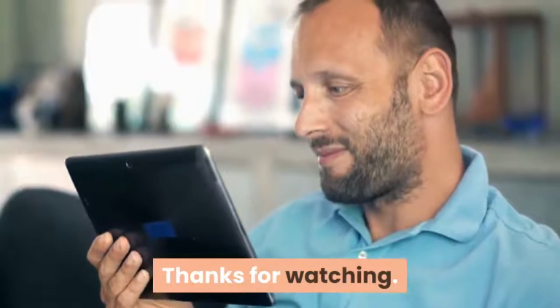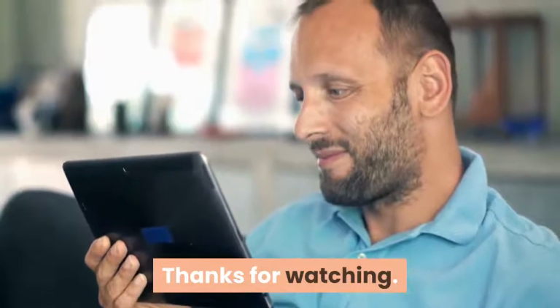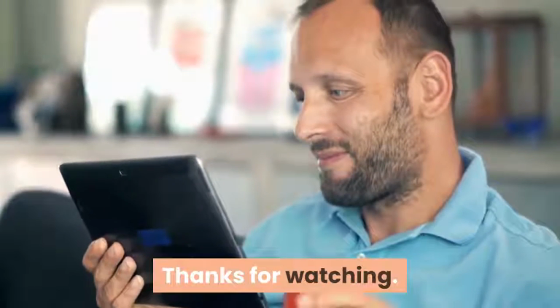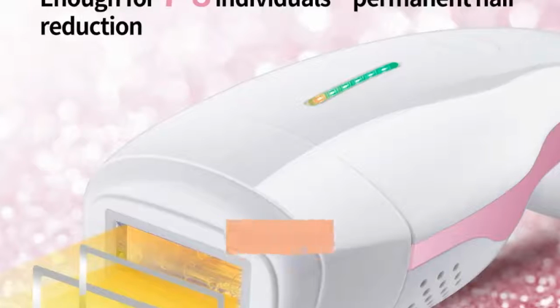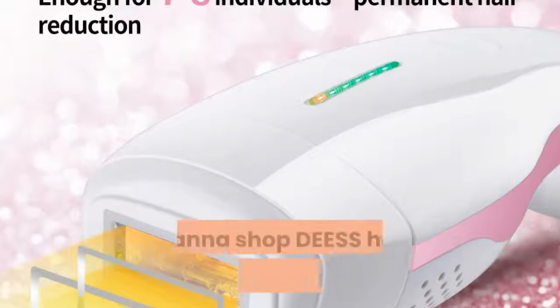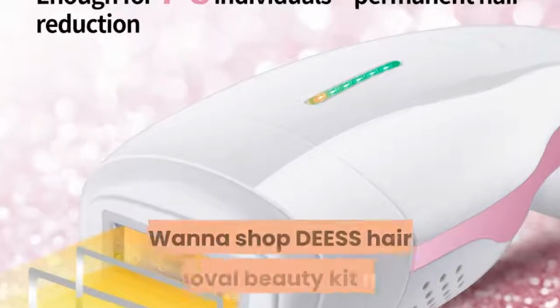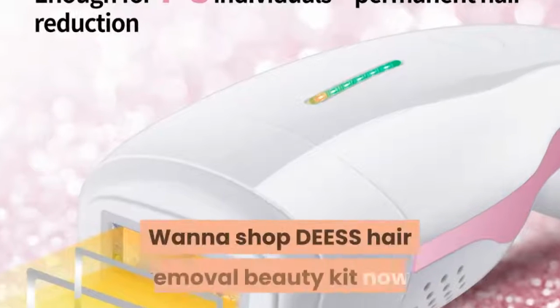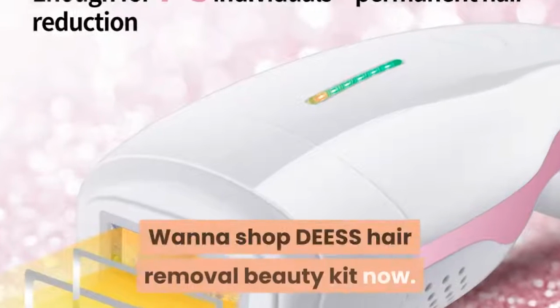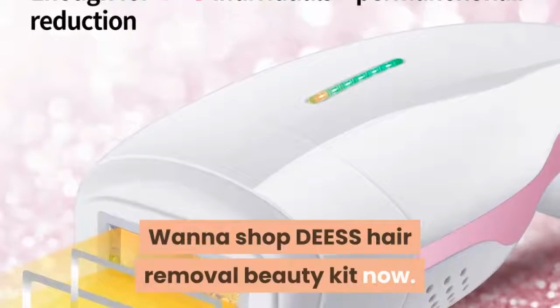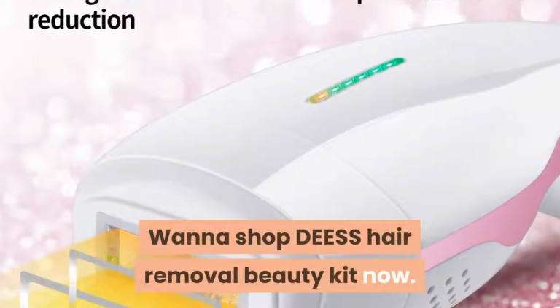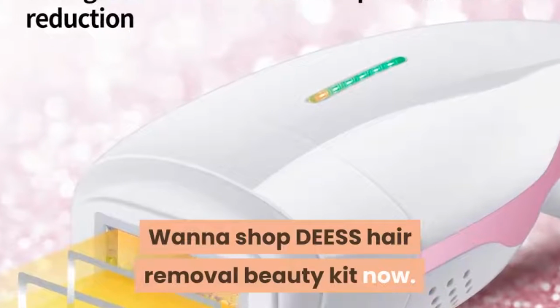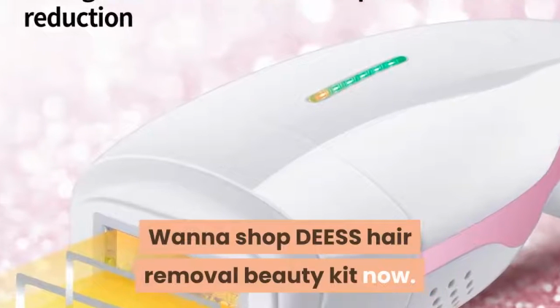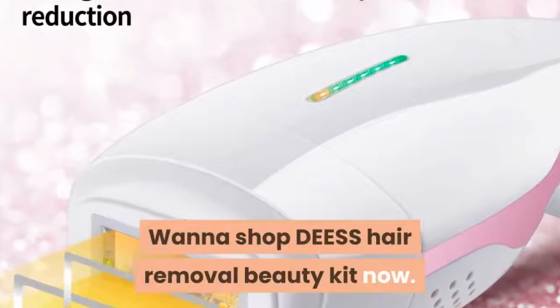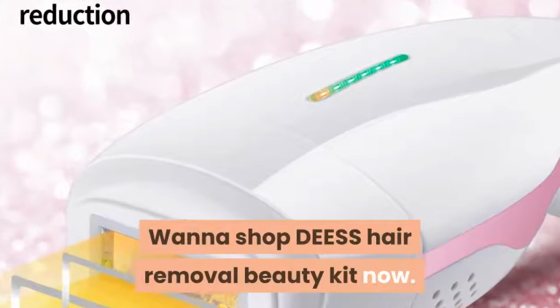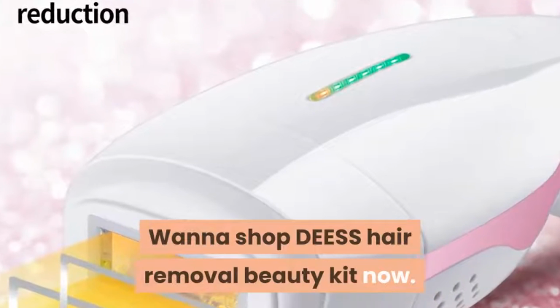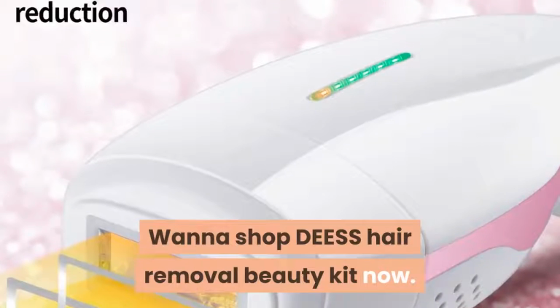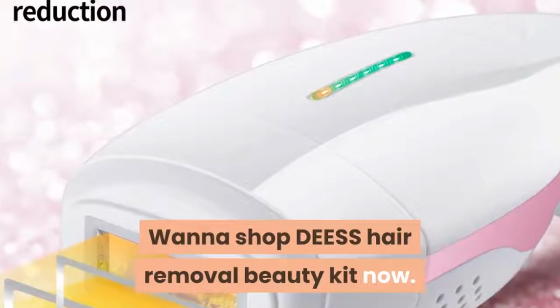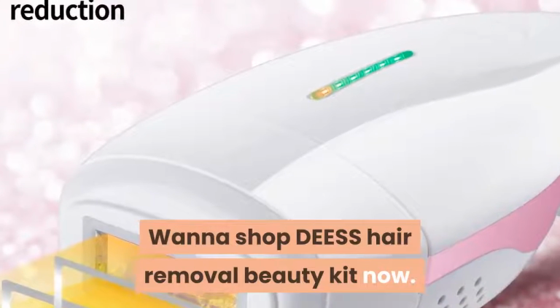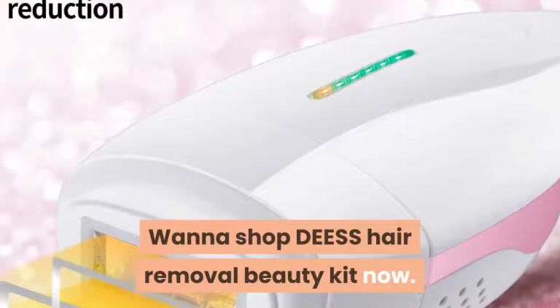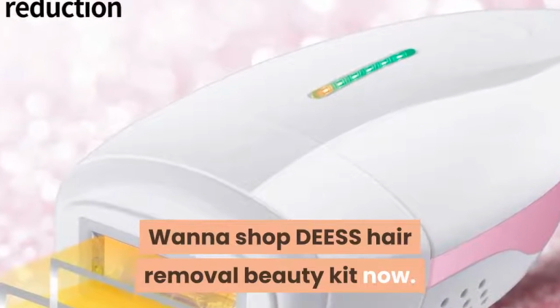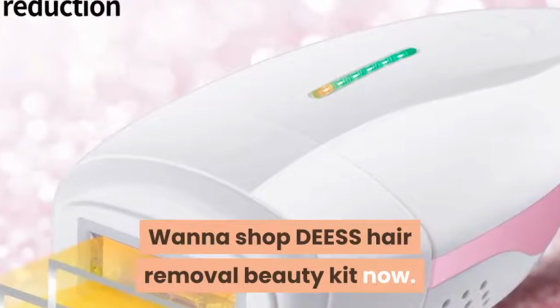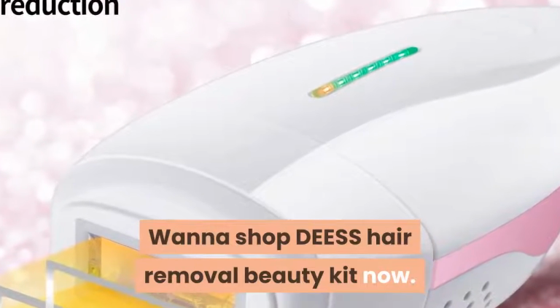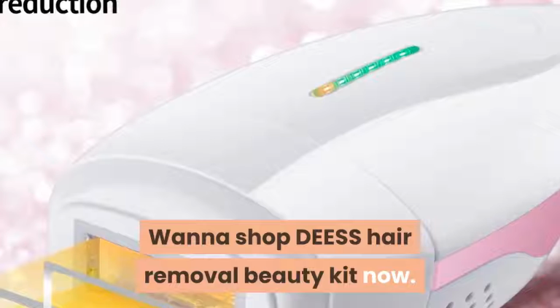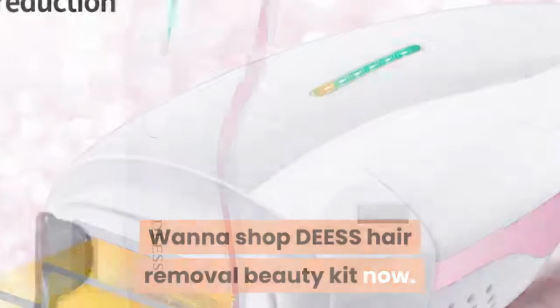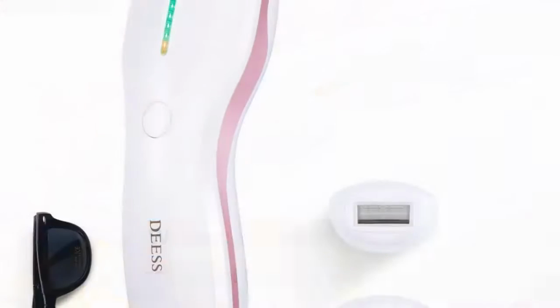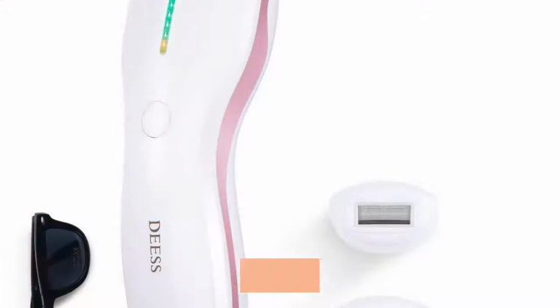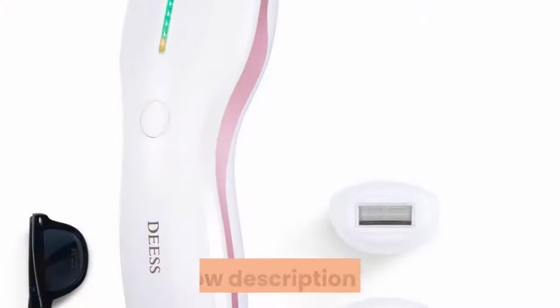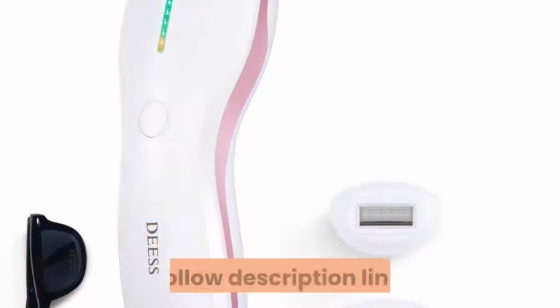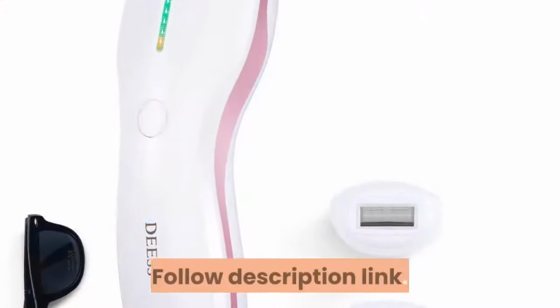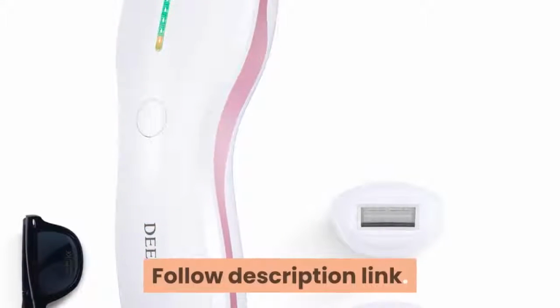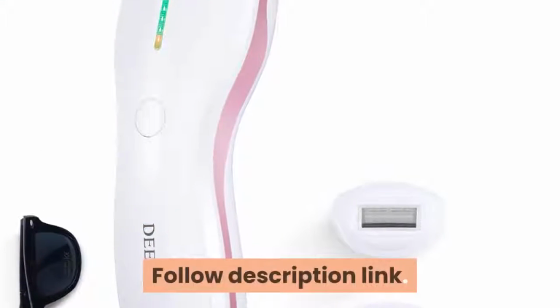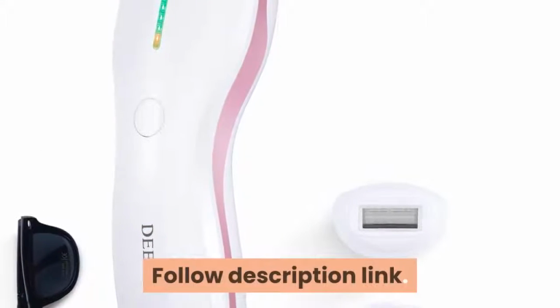Want to shop DESS Hair Removal Beauty Kit now? Follow the description link.